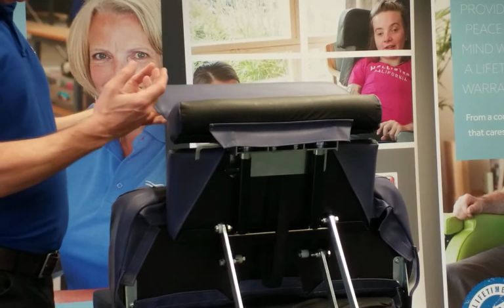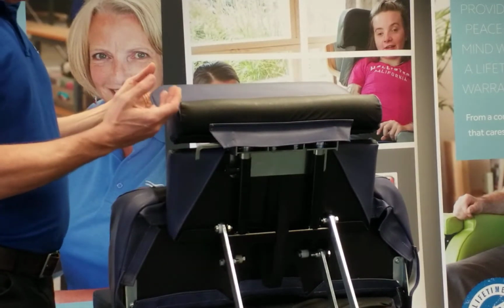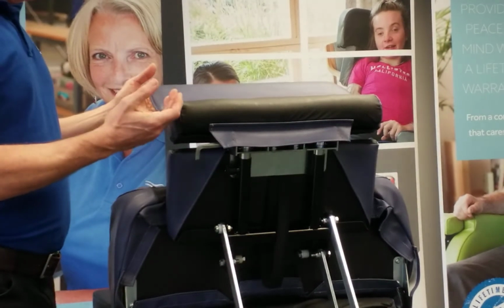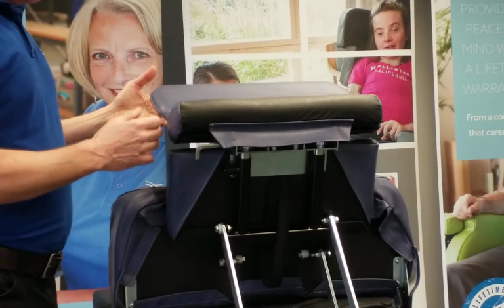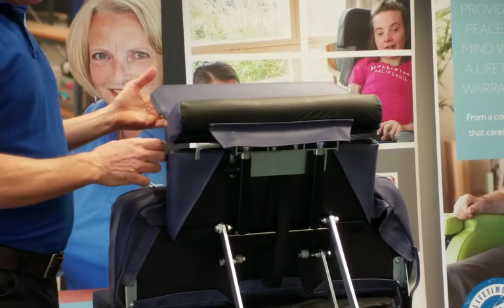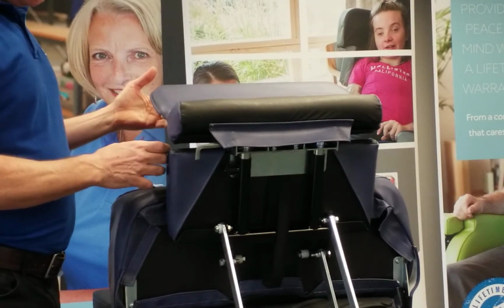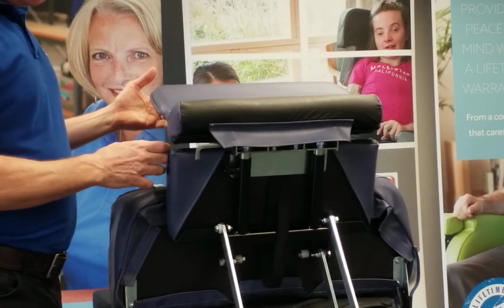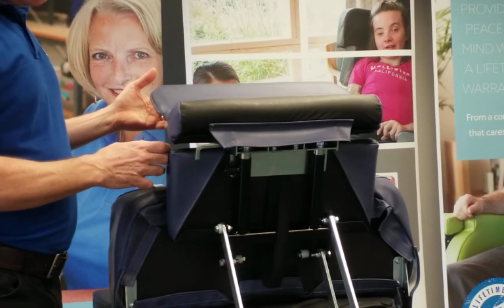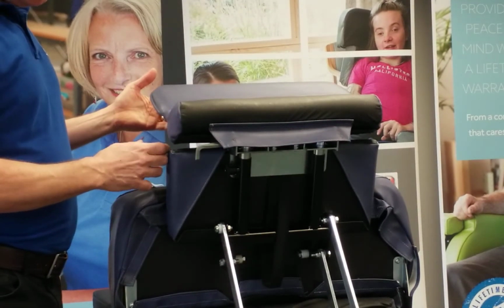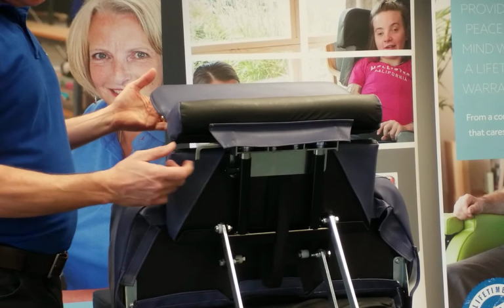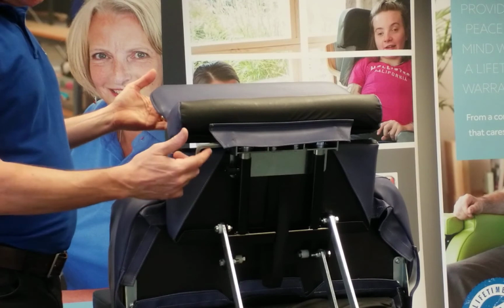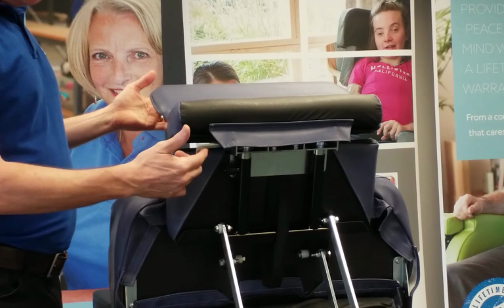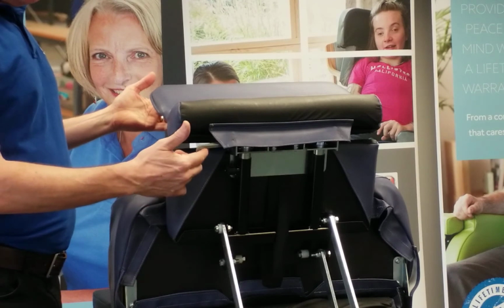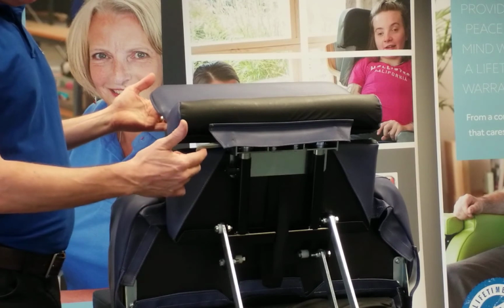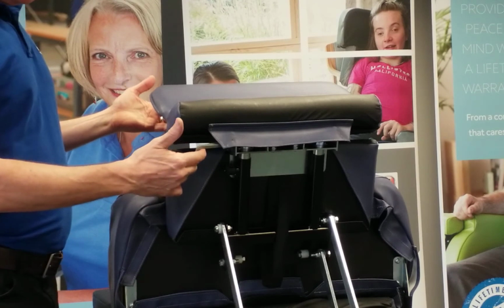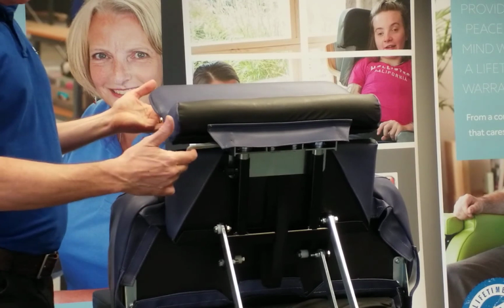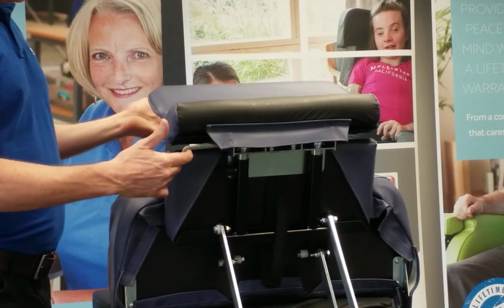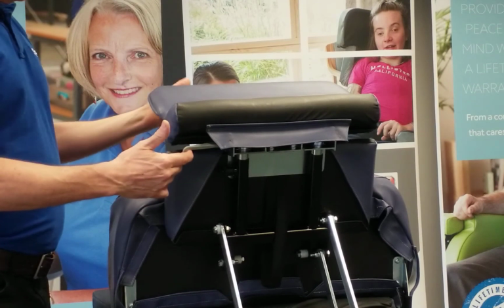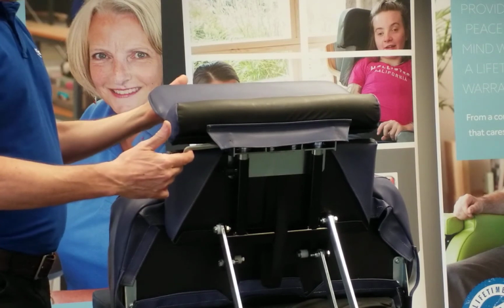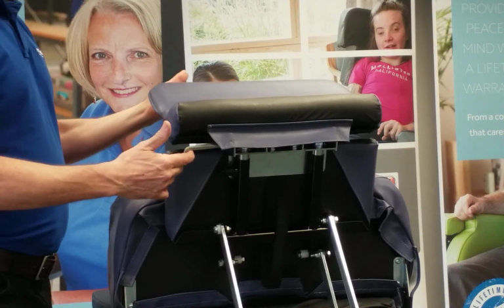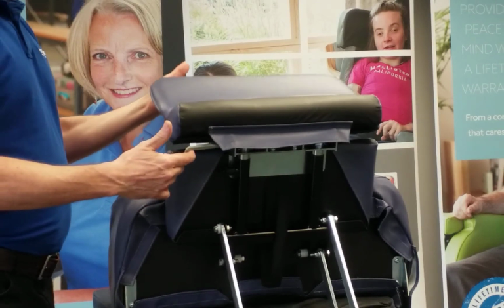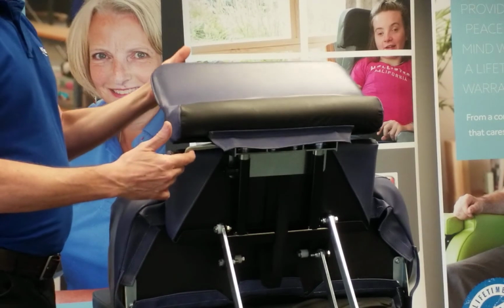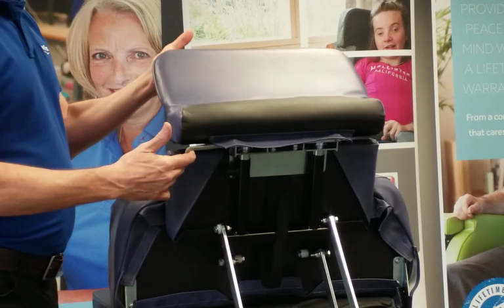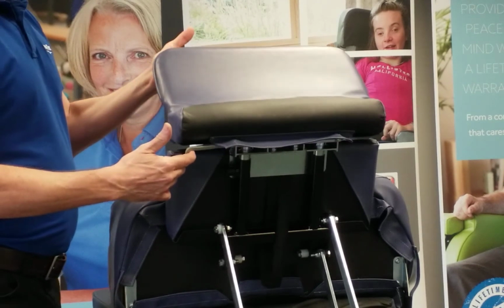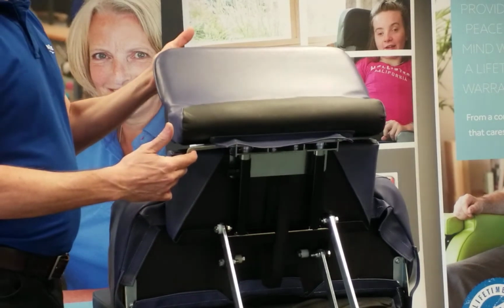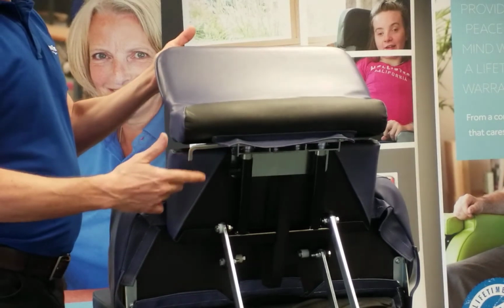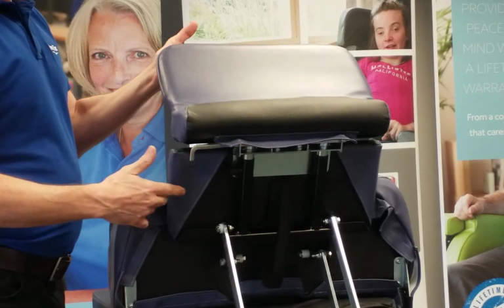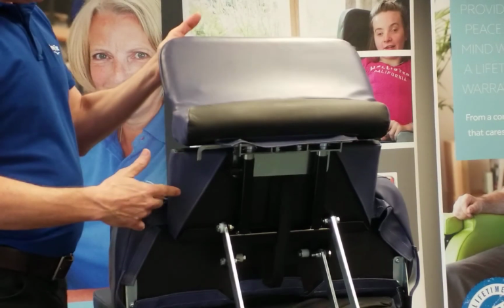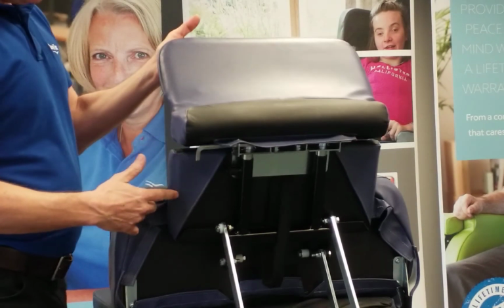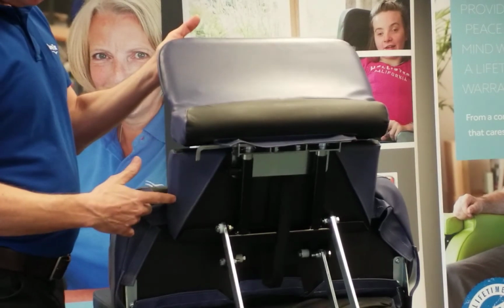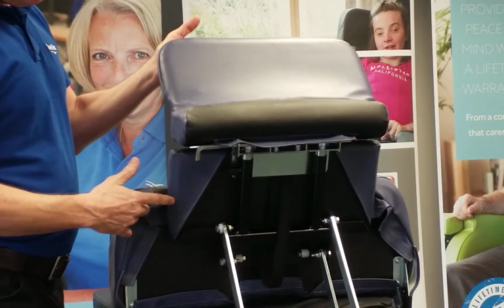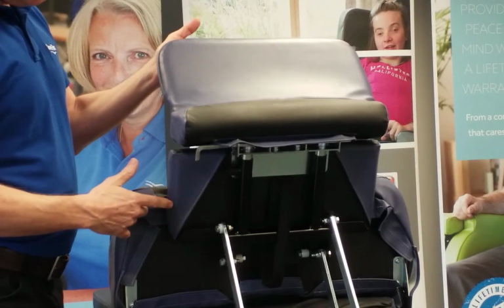The footplate is also angle adjustable, so again pull the lever towards you, move to the desired position, release and it will lock in place.